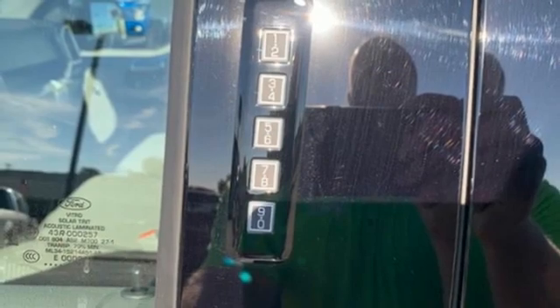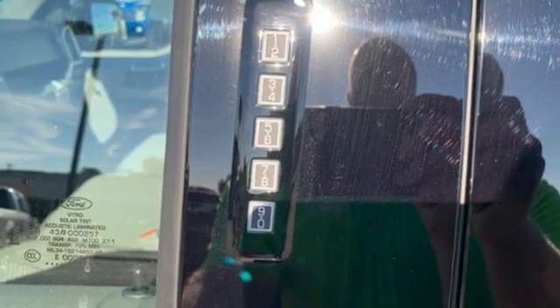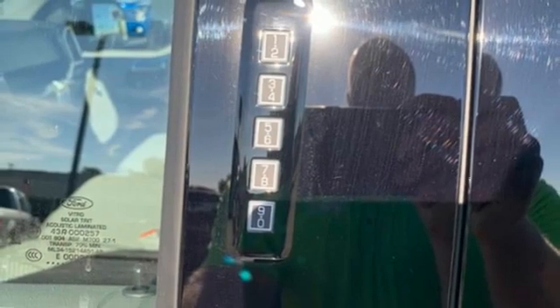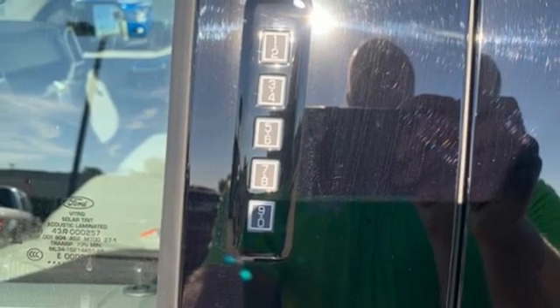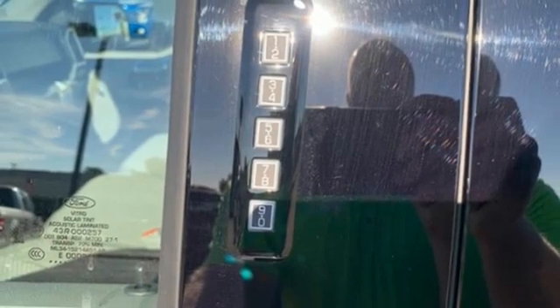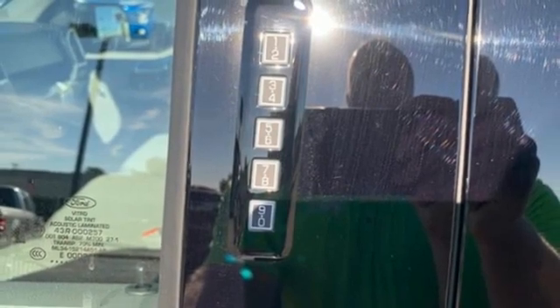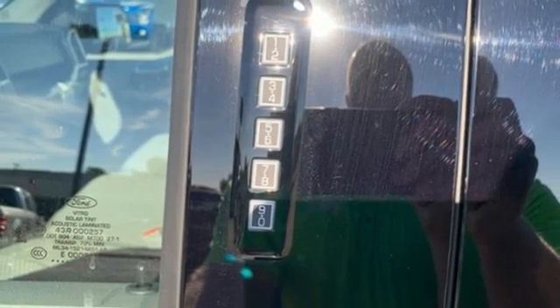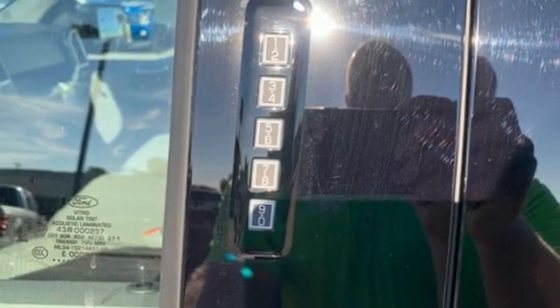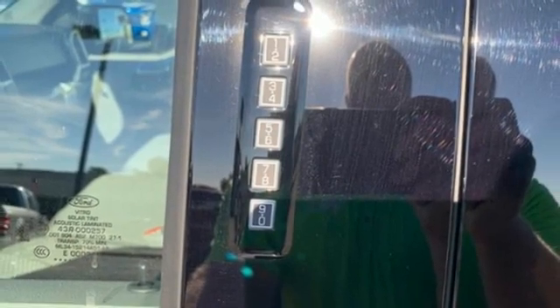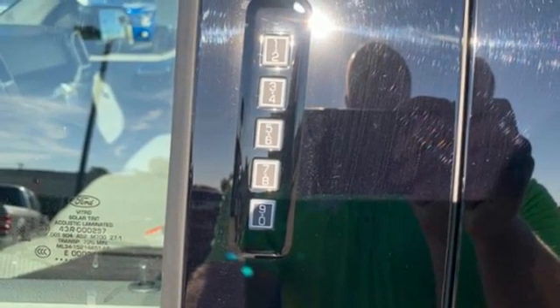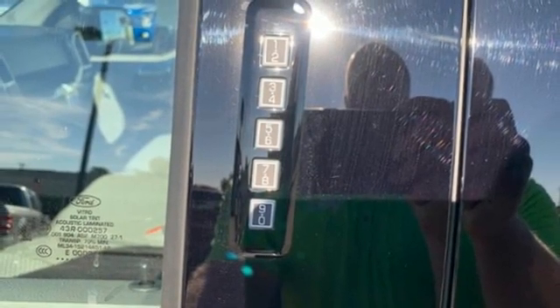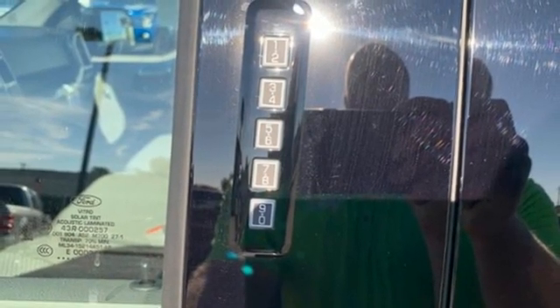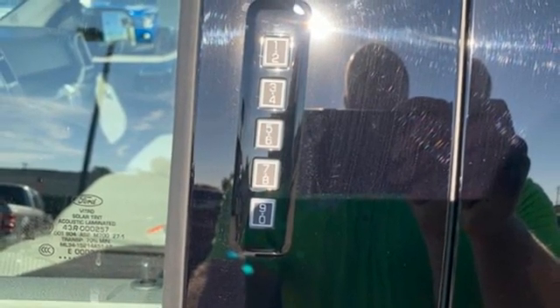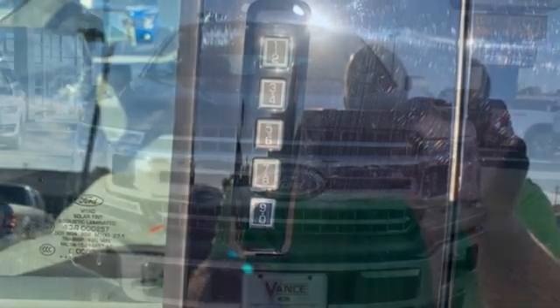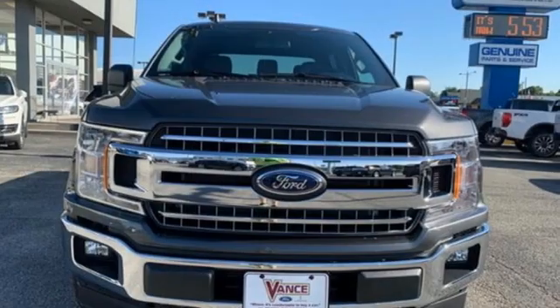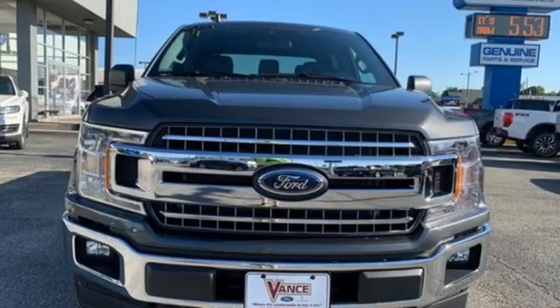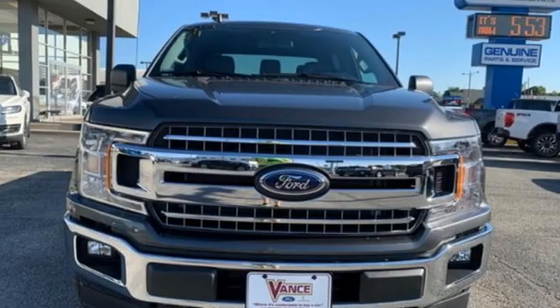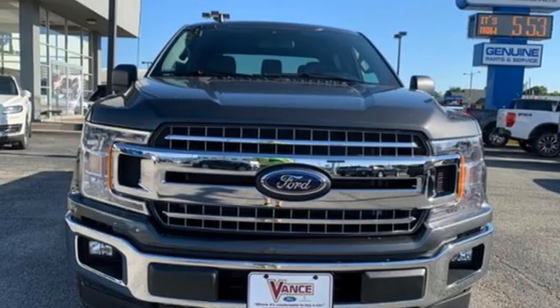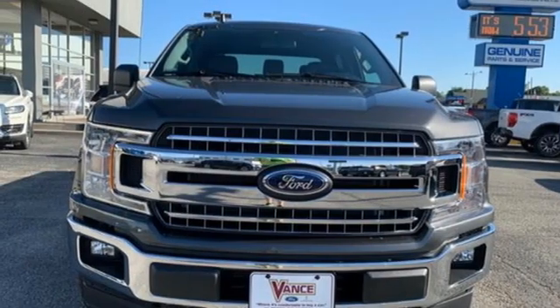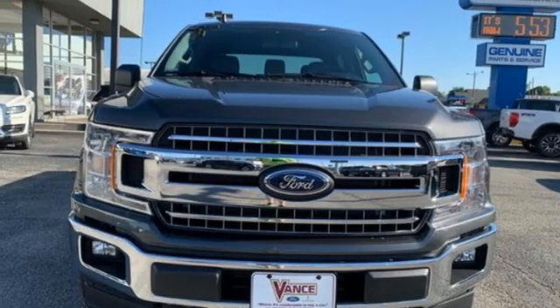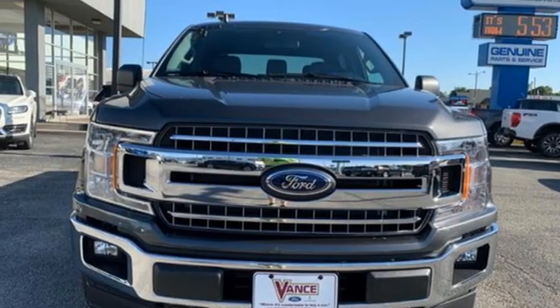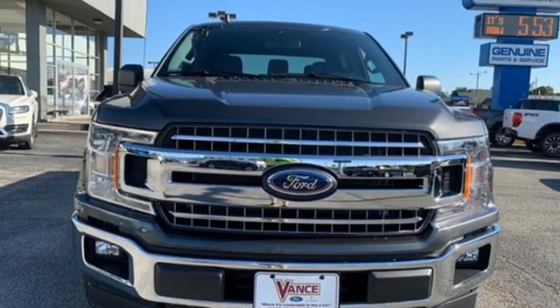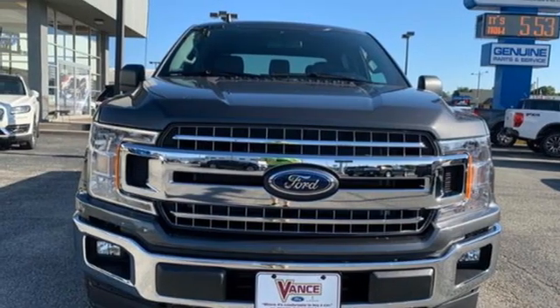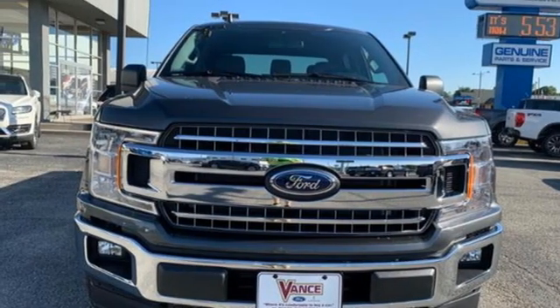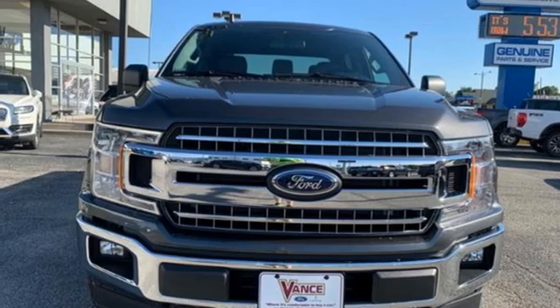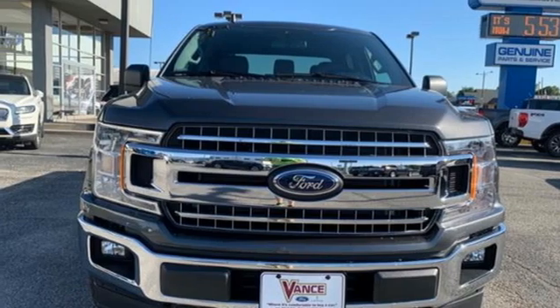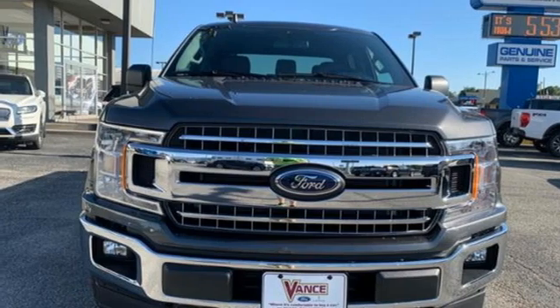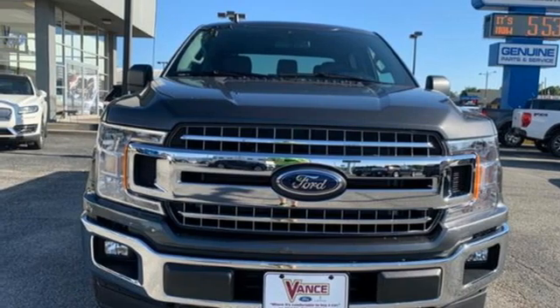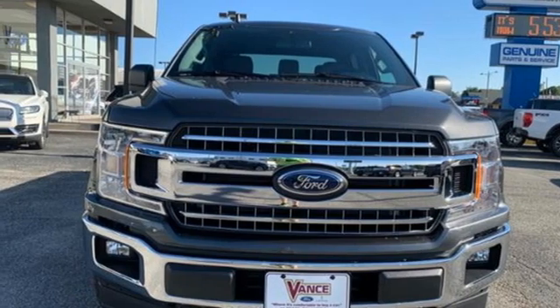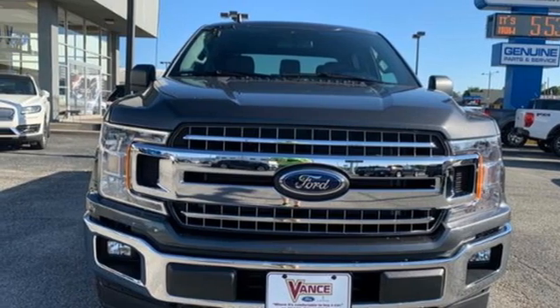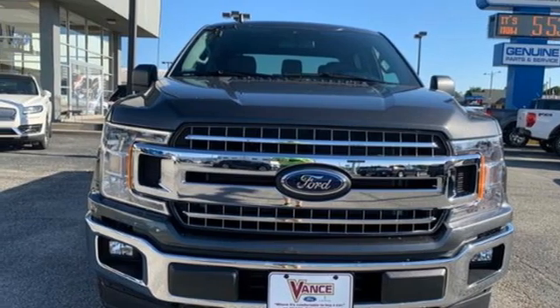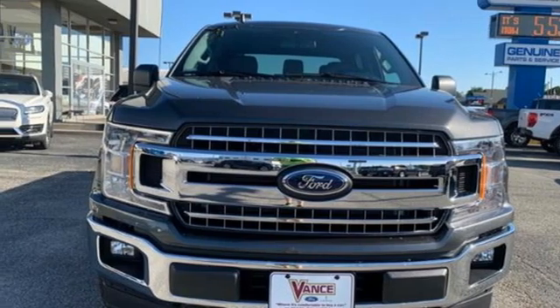Front tow hooks, gas pressurized shocks, and four-wheel drive. Hurry in today and see it for yourself.